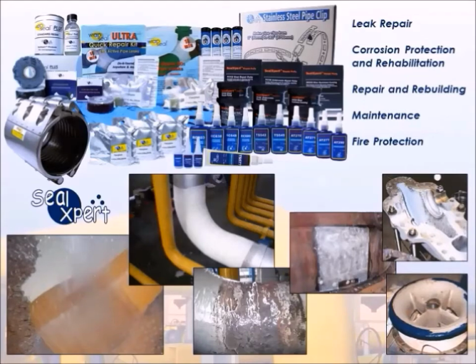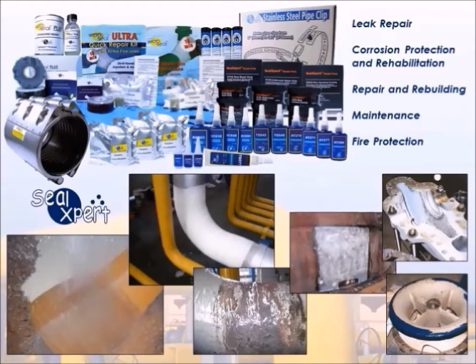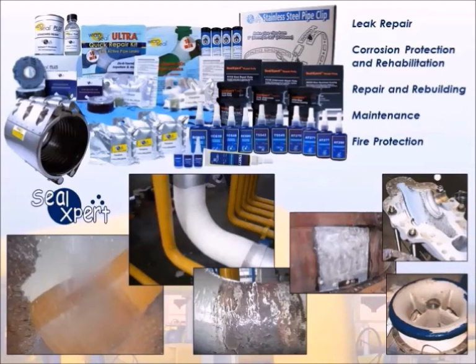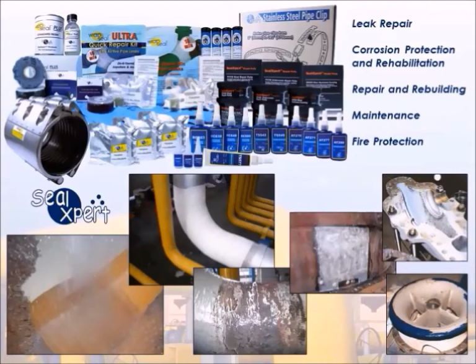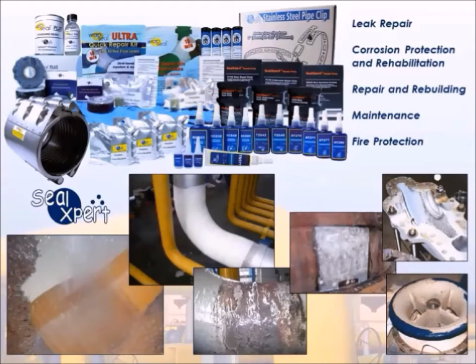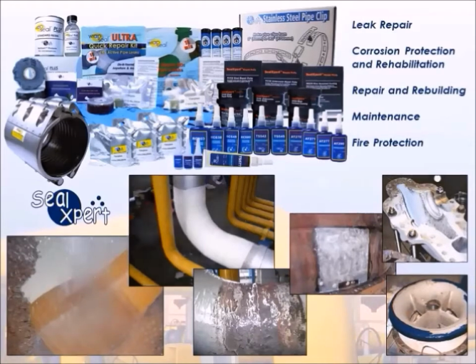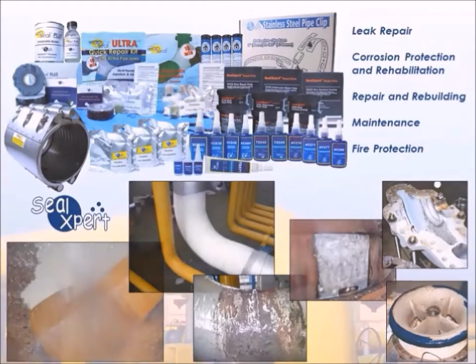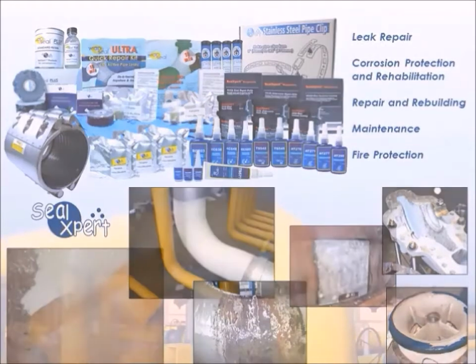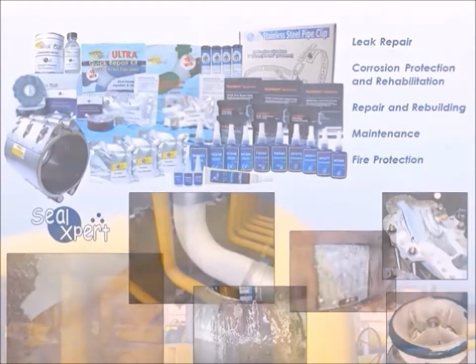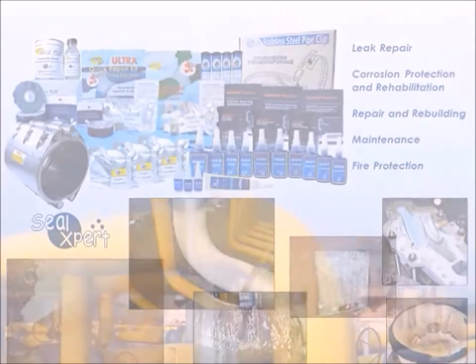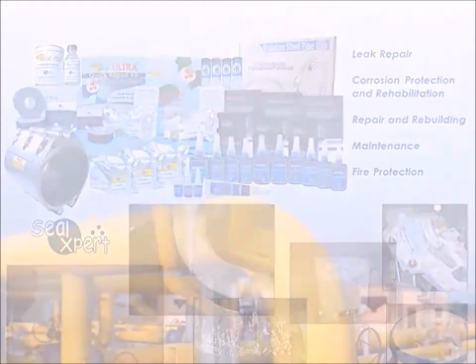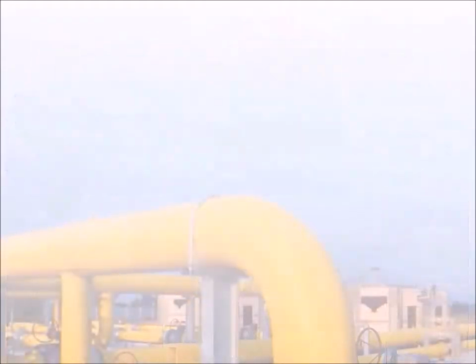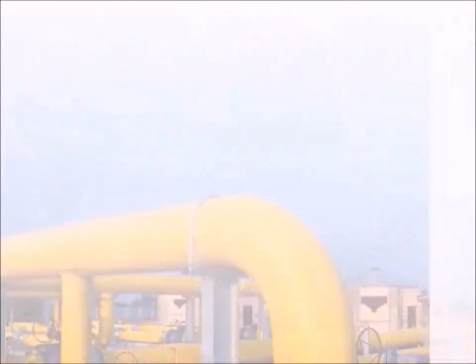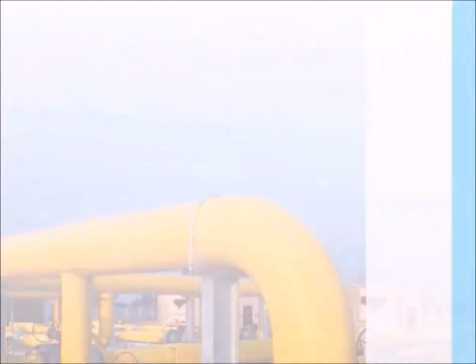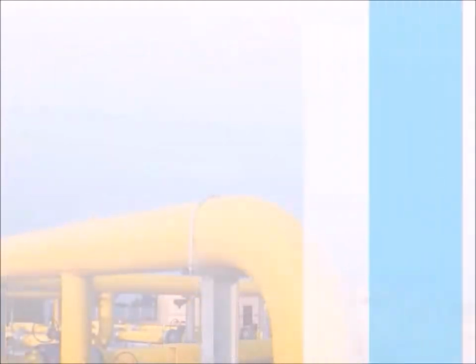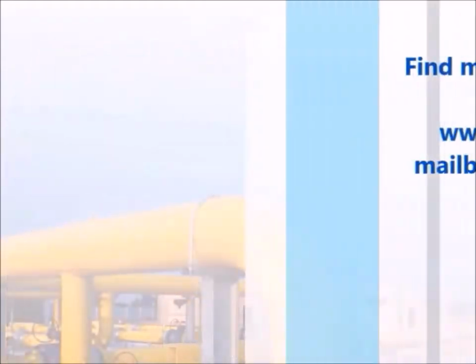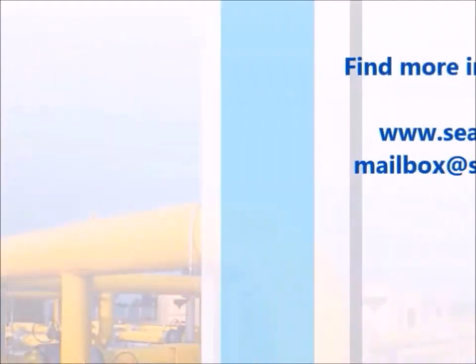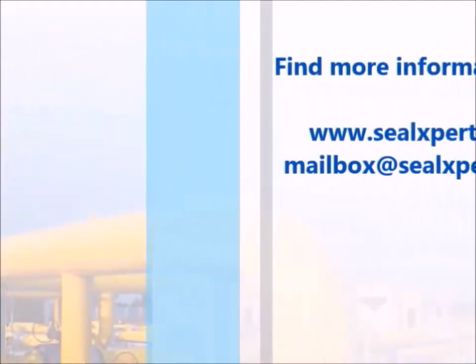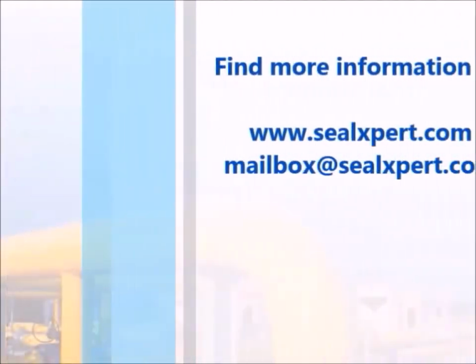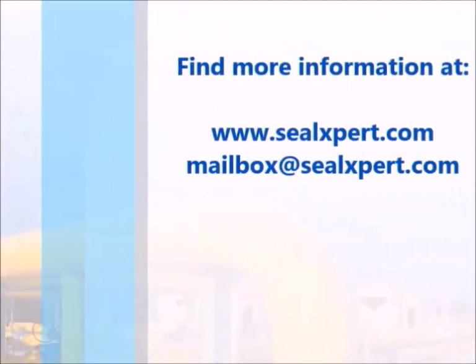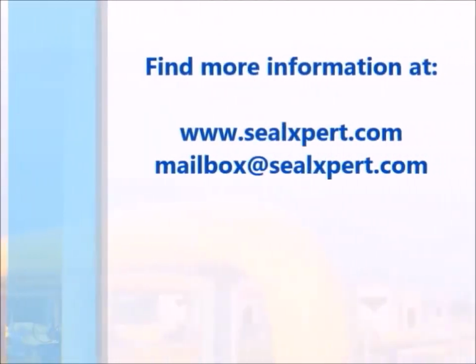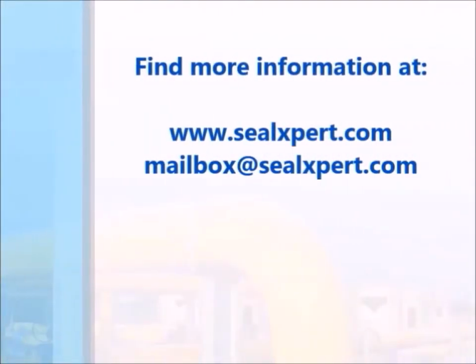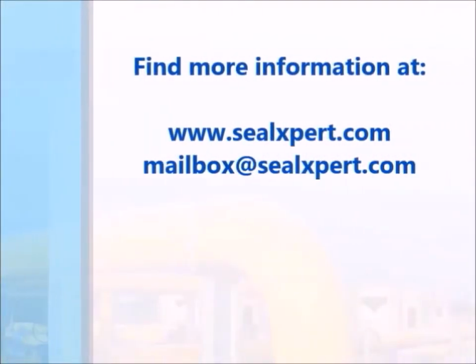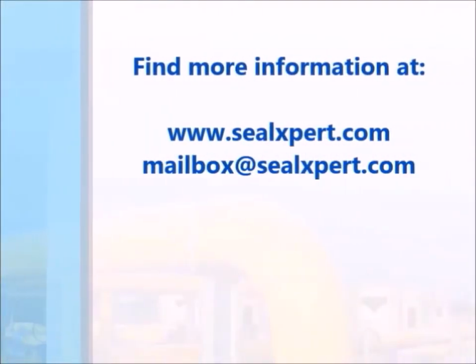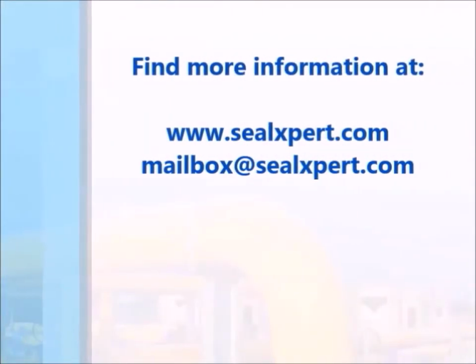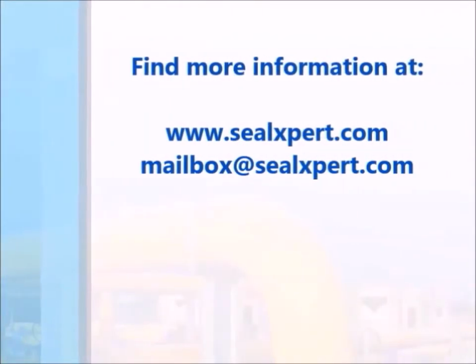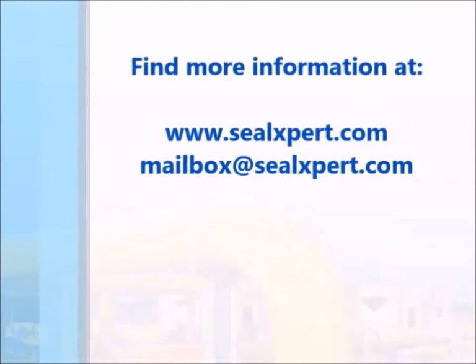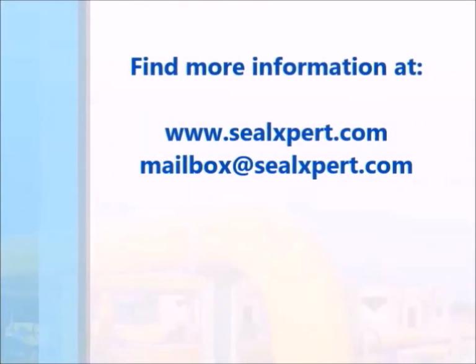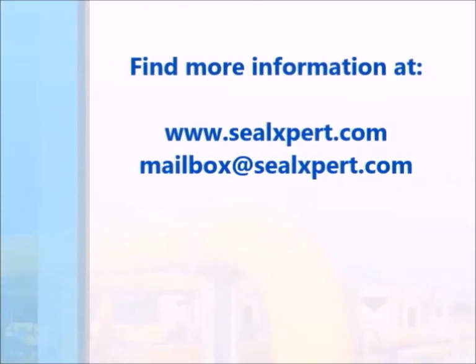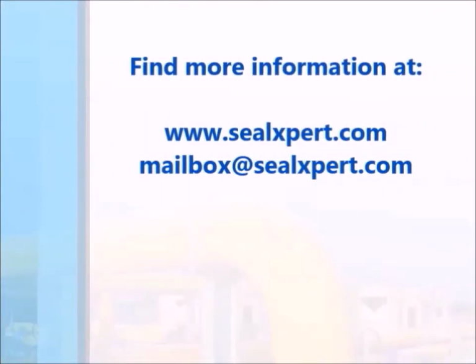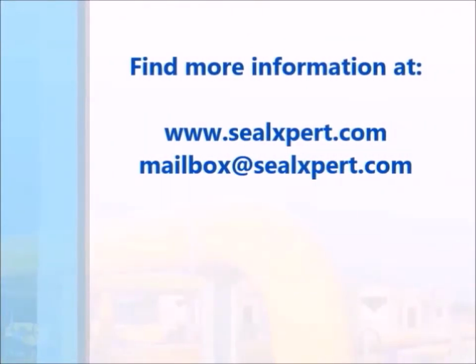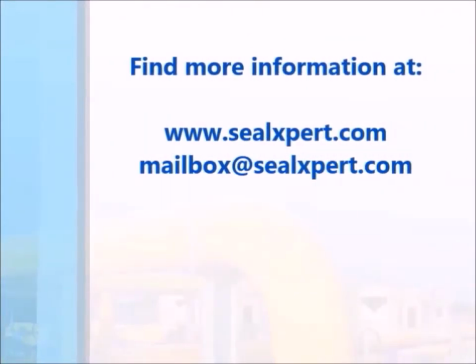For more product information, visit us at sealexpert.com.